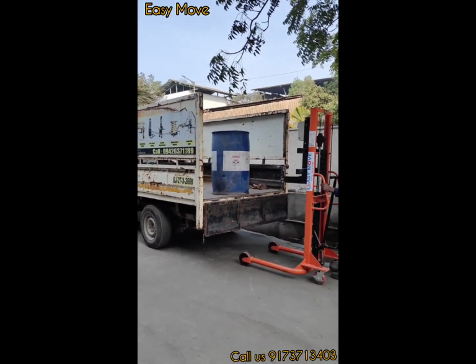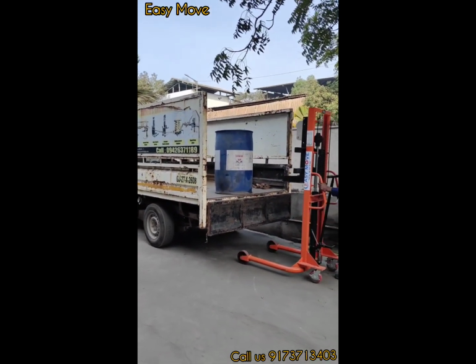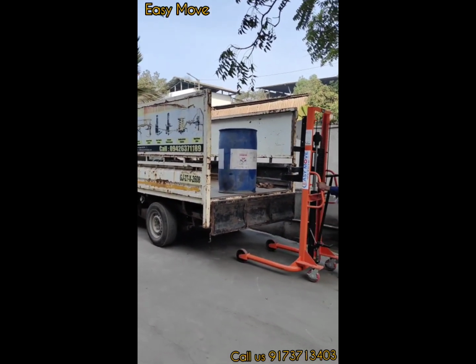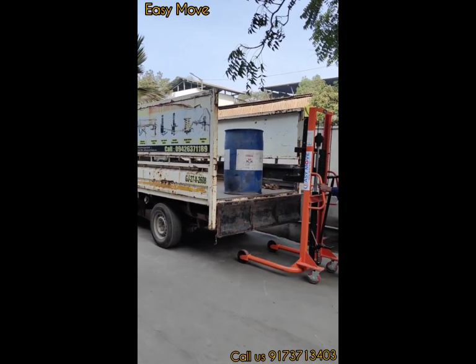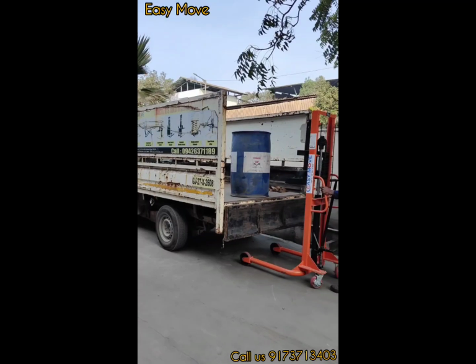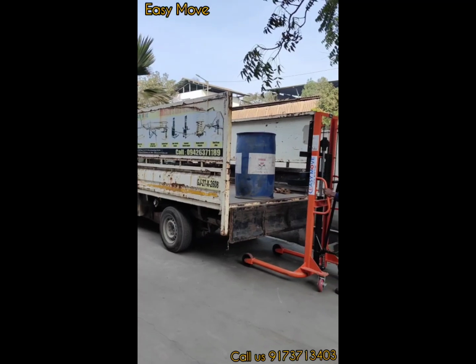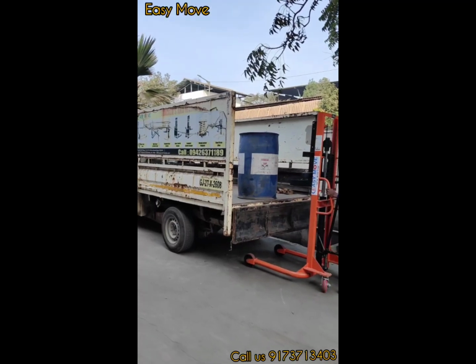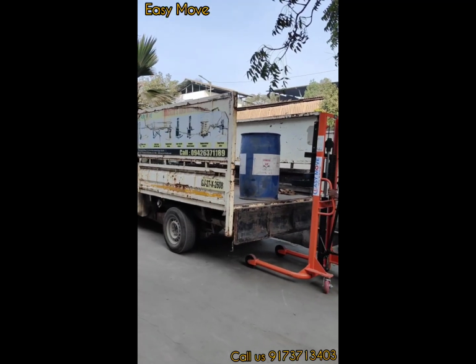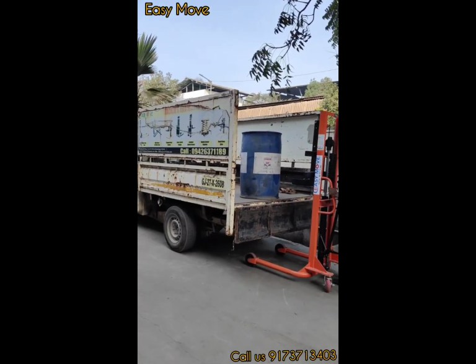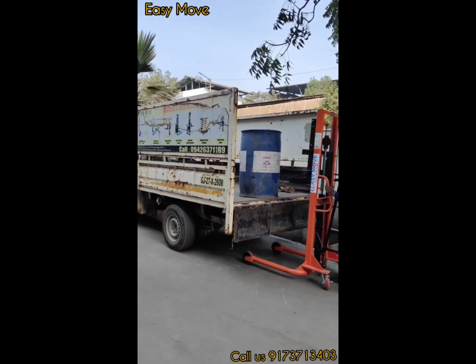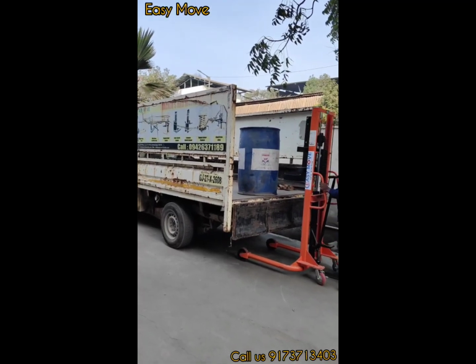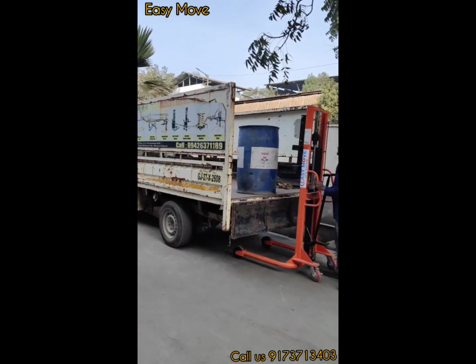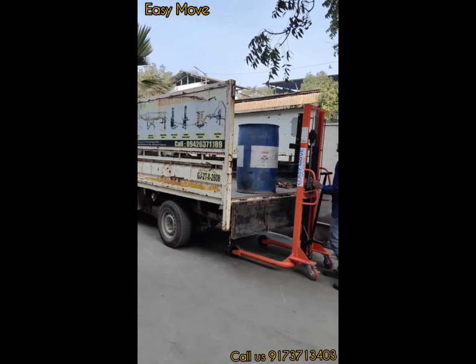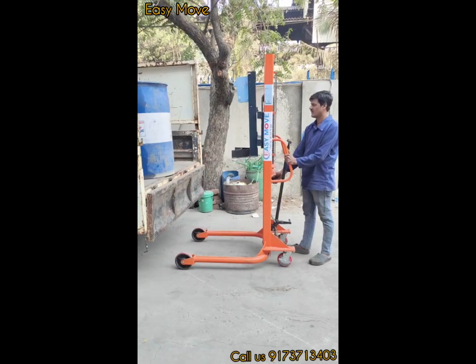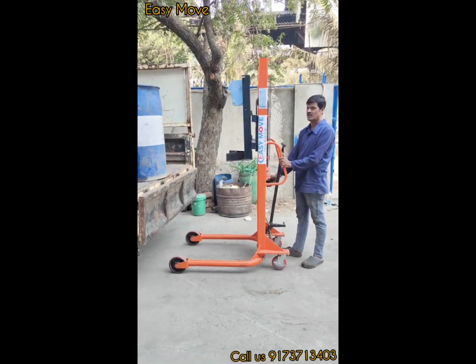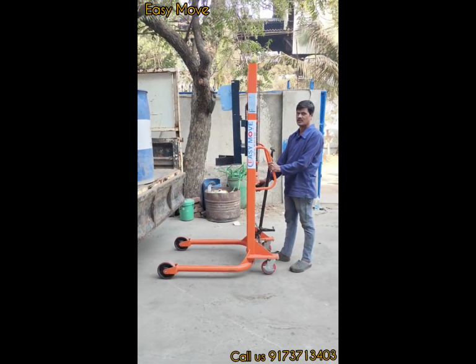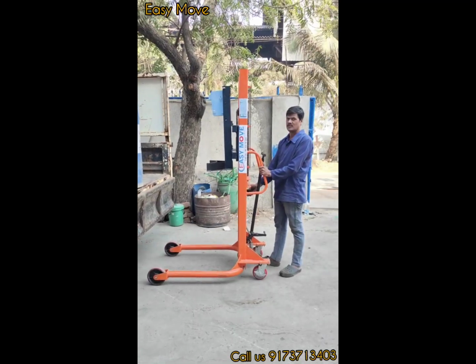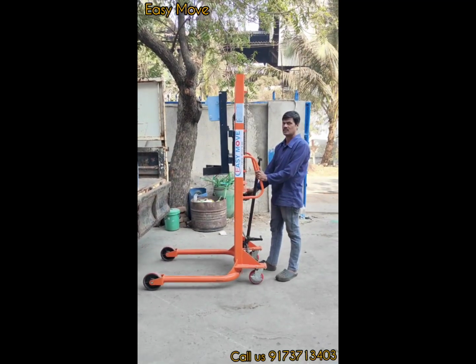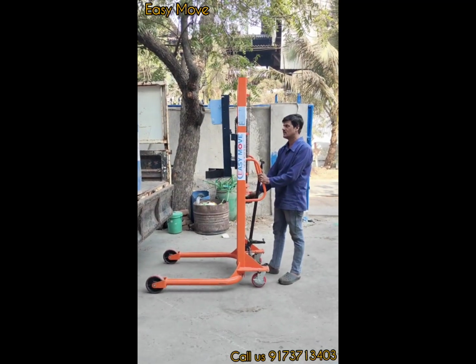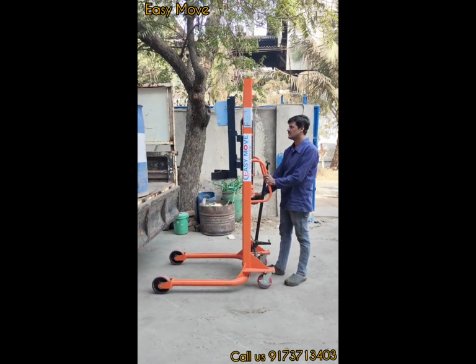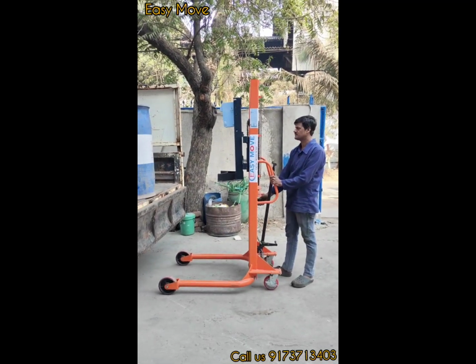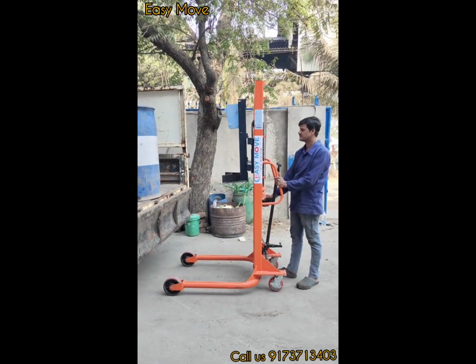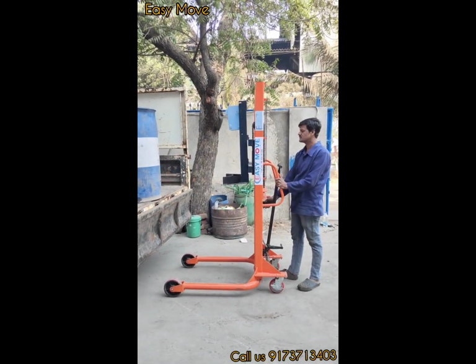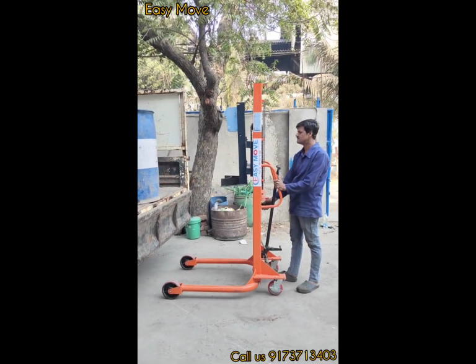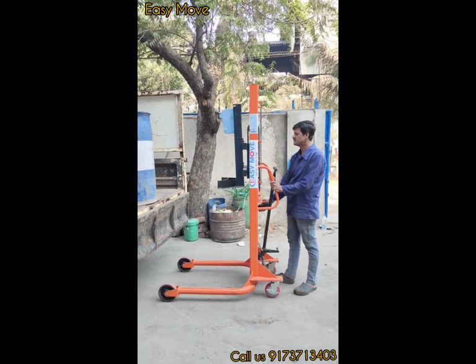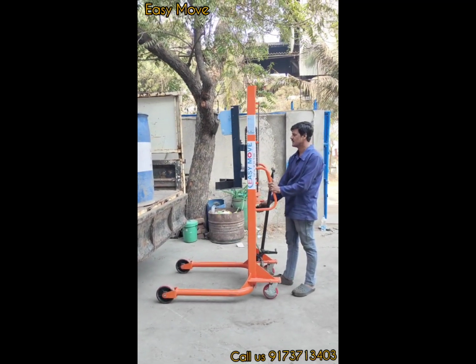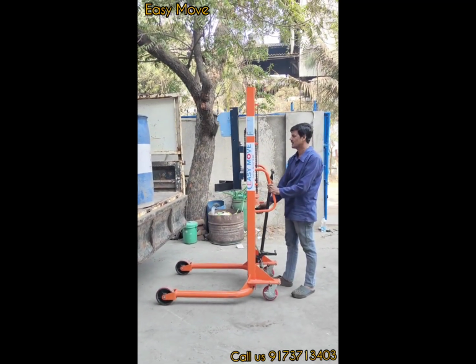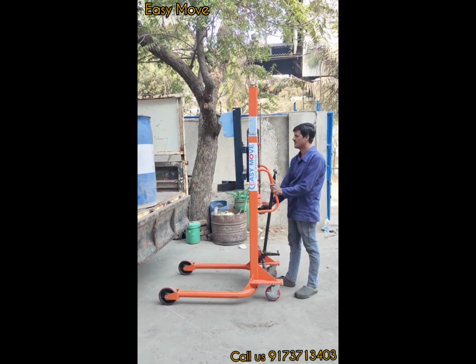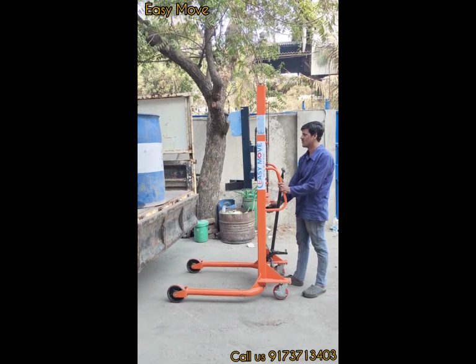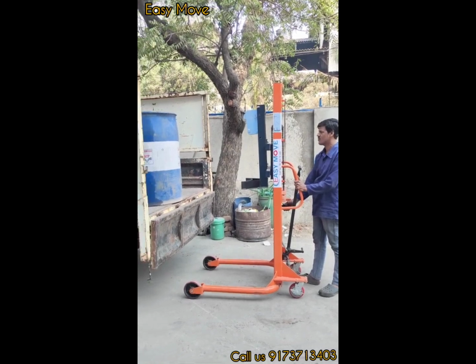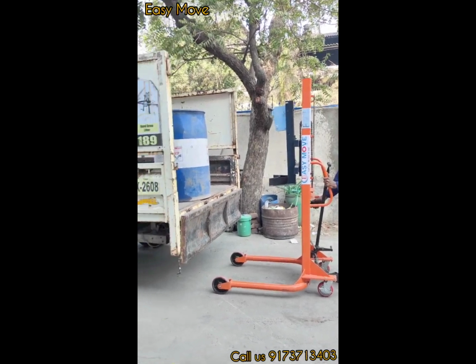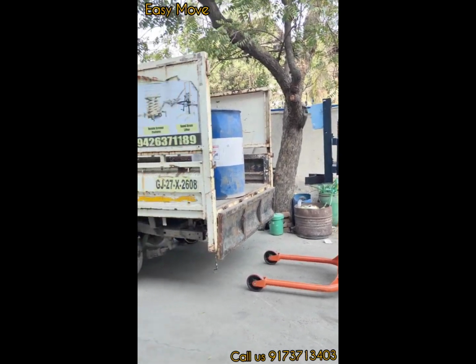We have to make a video of unloading — how to unload the drum from the vehicle with the help of this drum sticker.